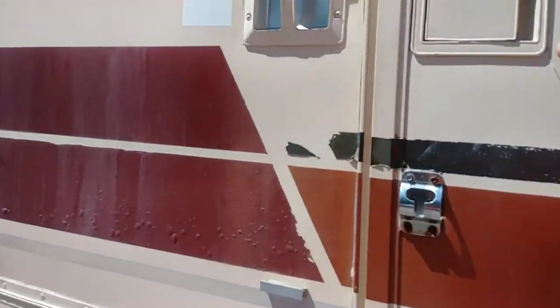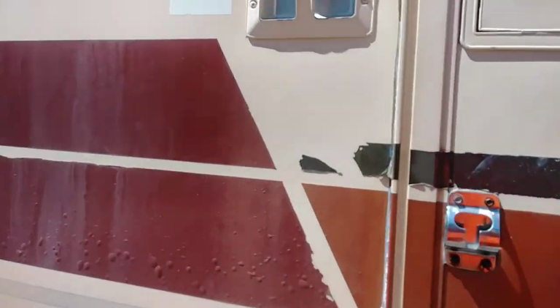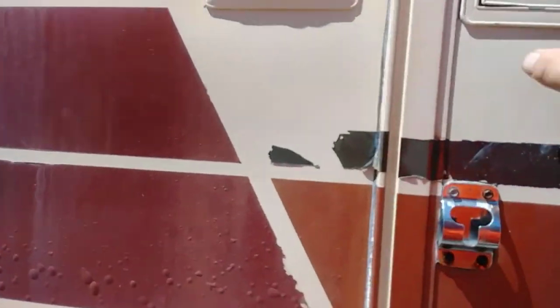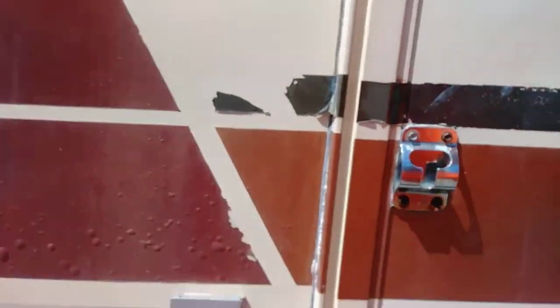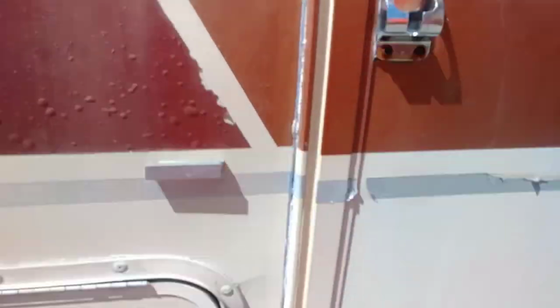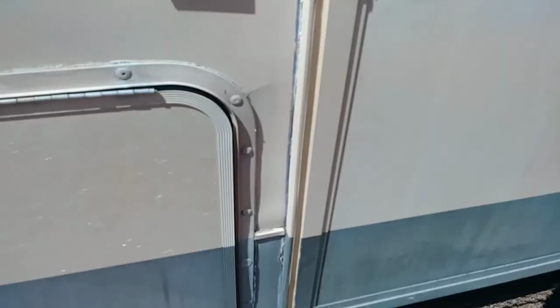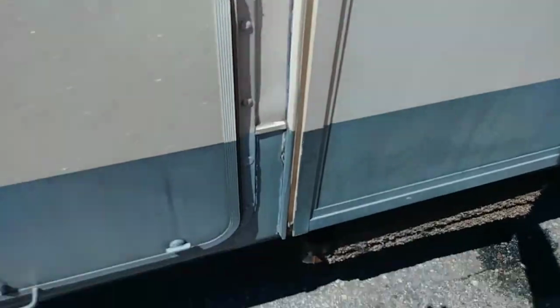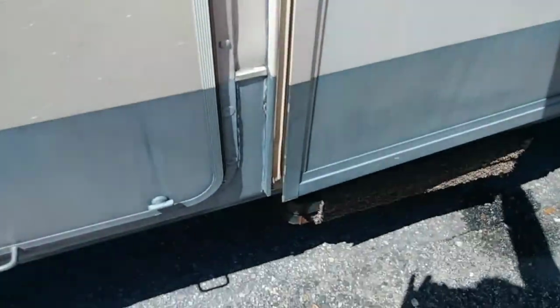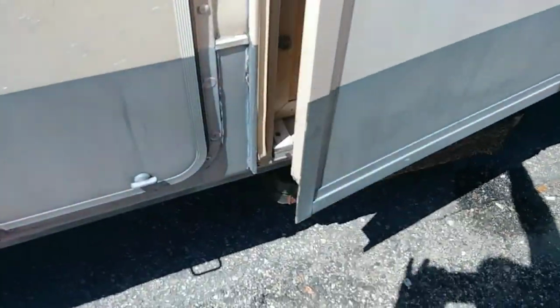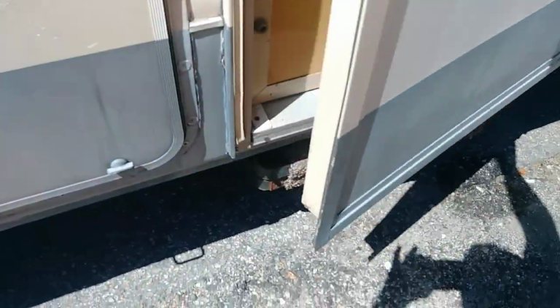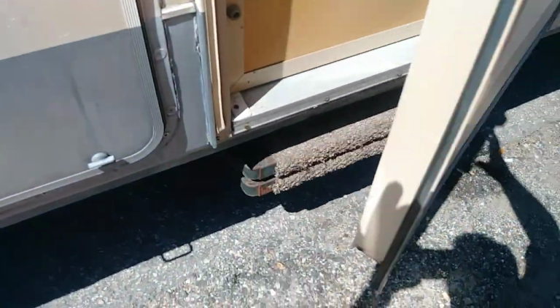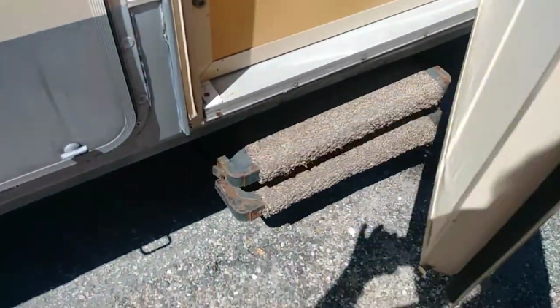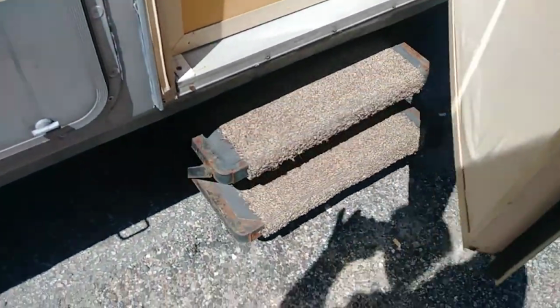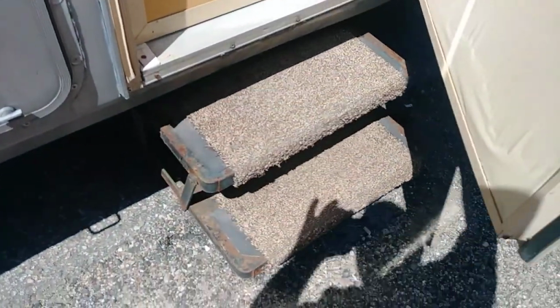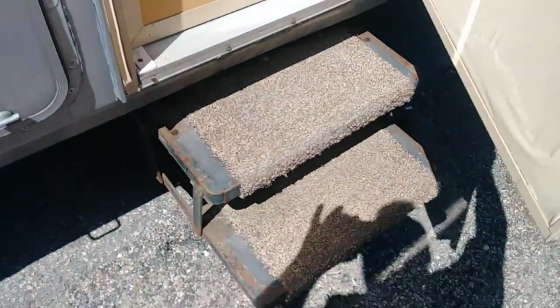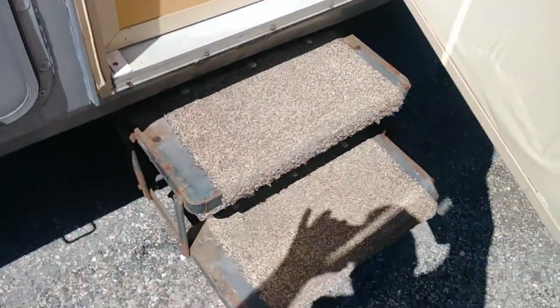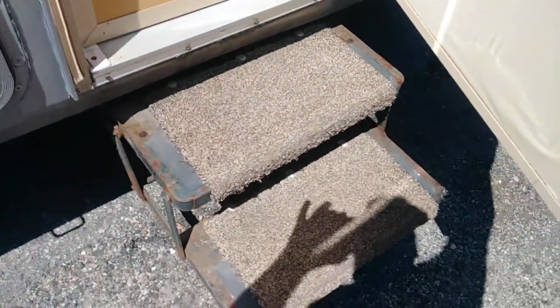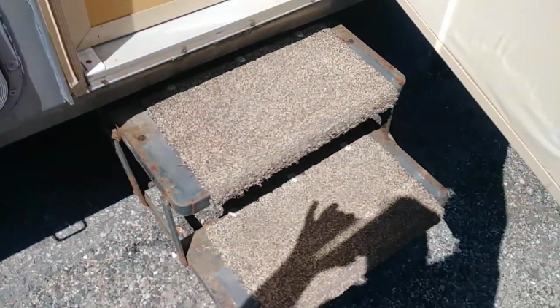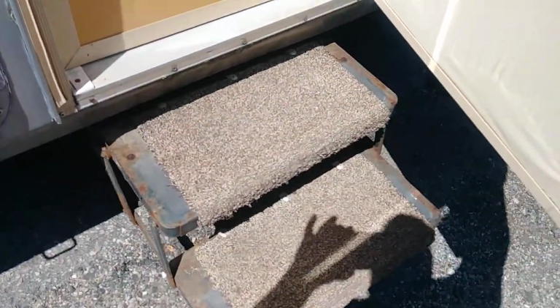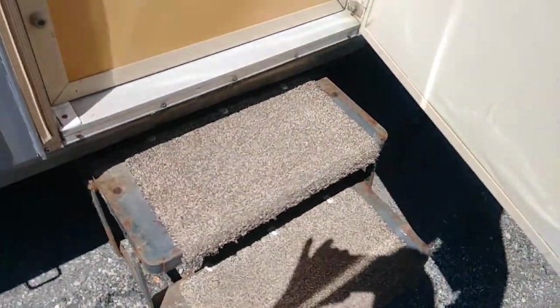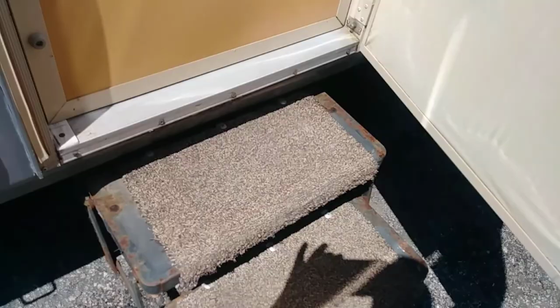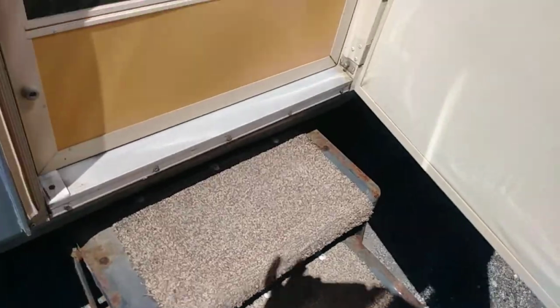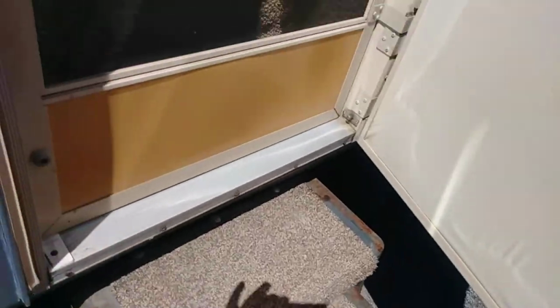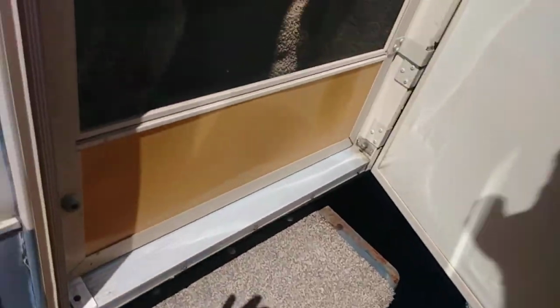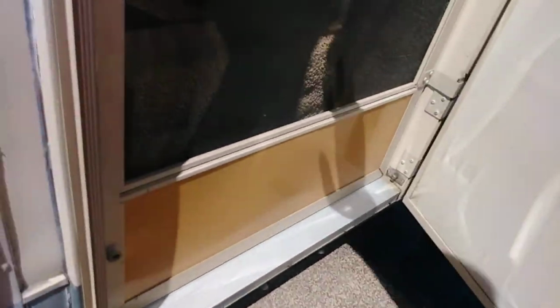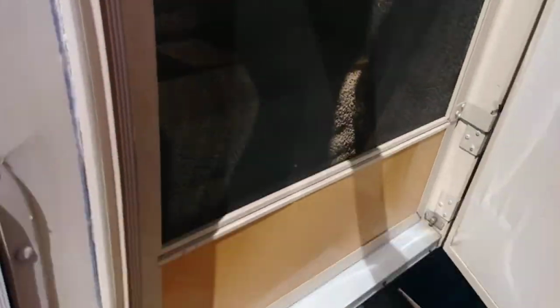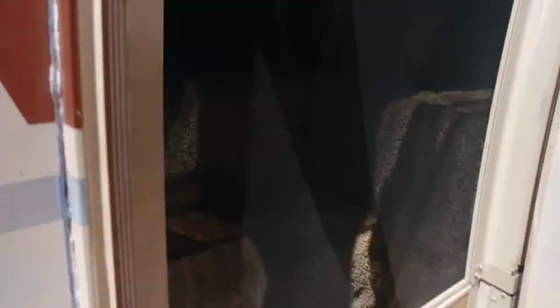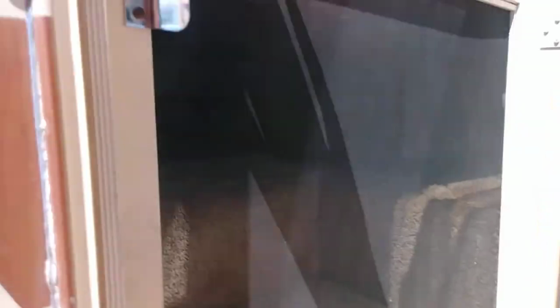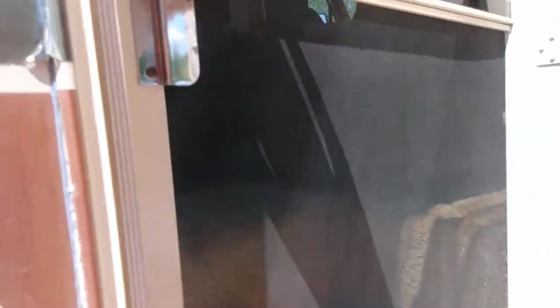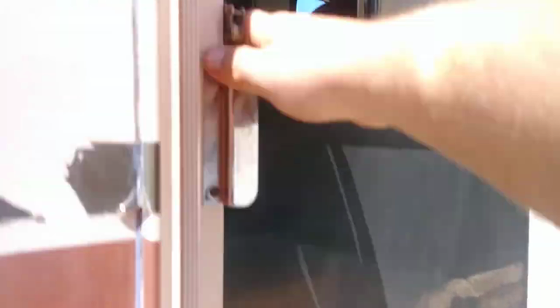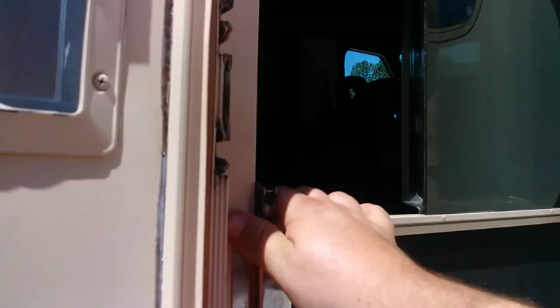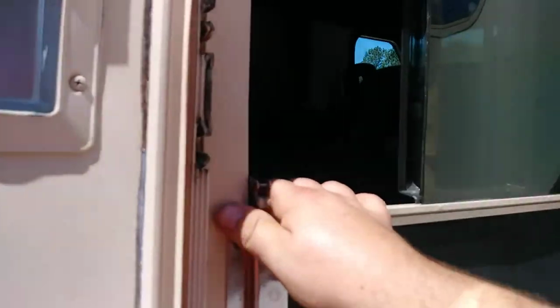Now you have stairs that come down automatically. You've got a screen door.